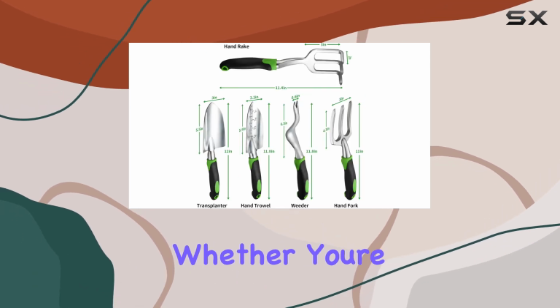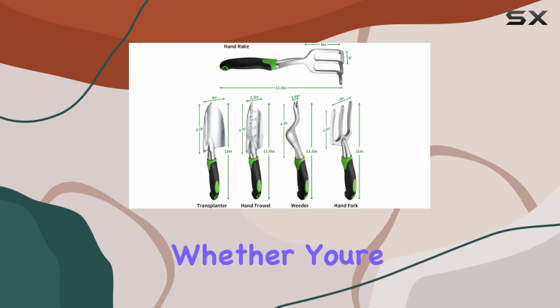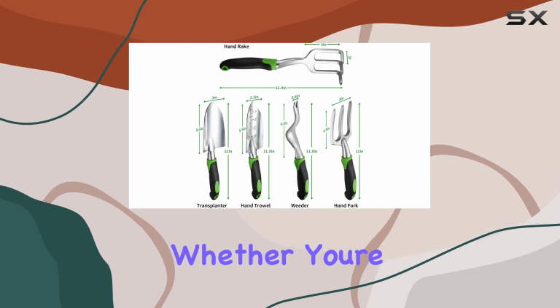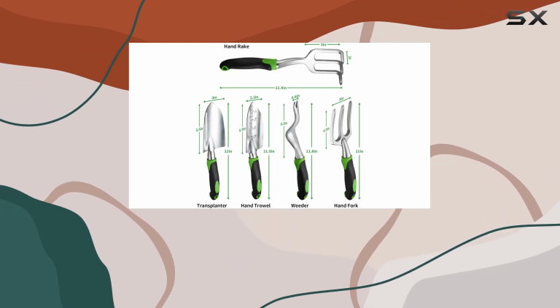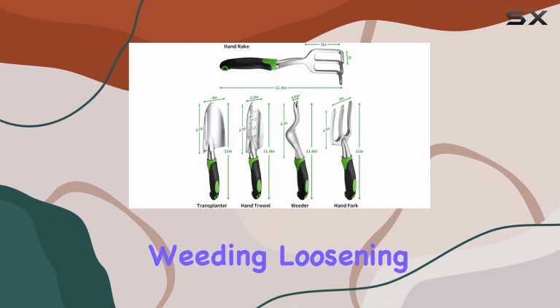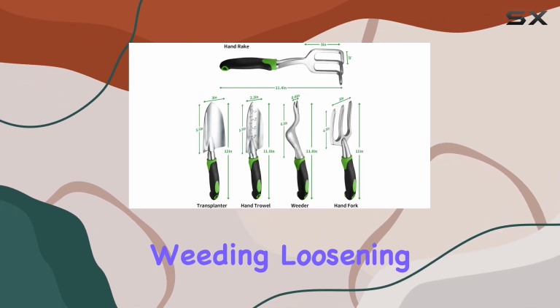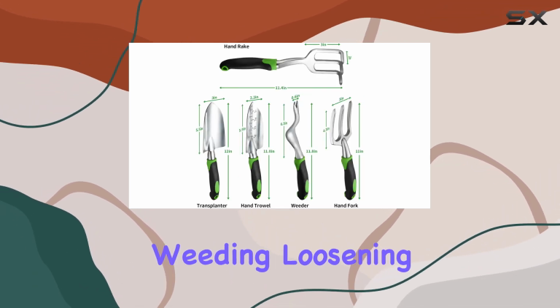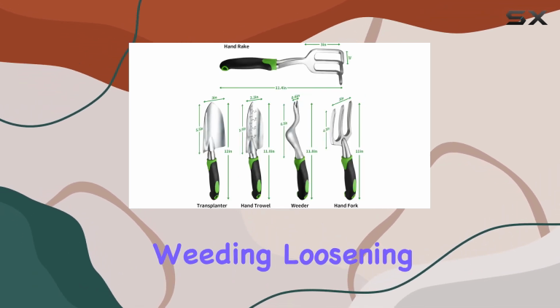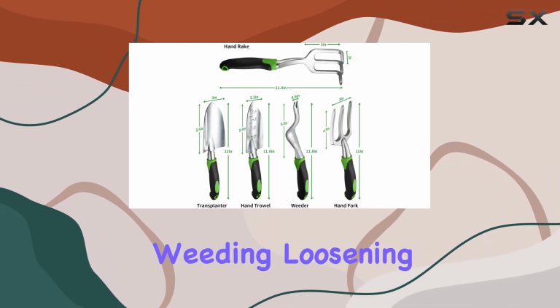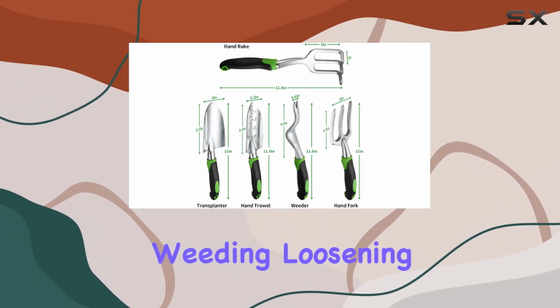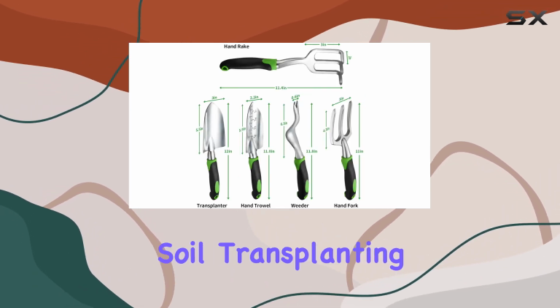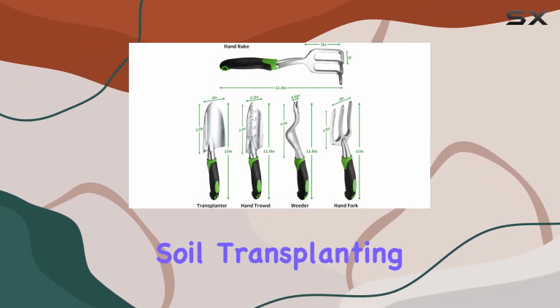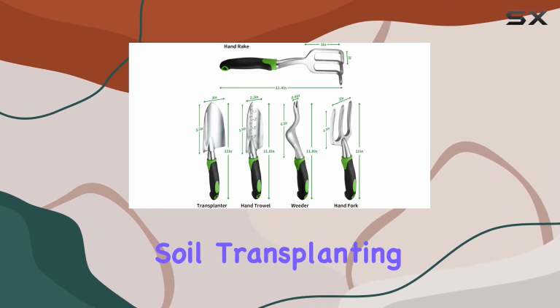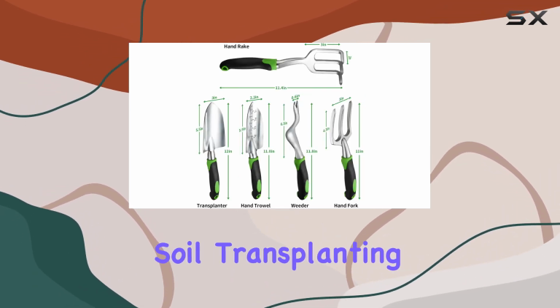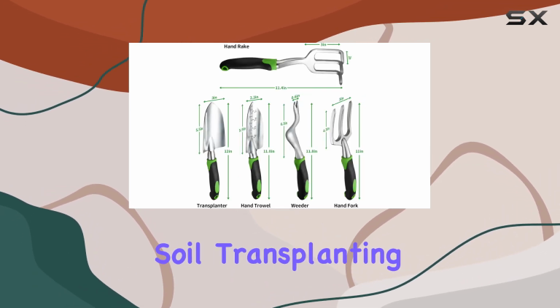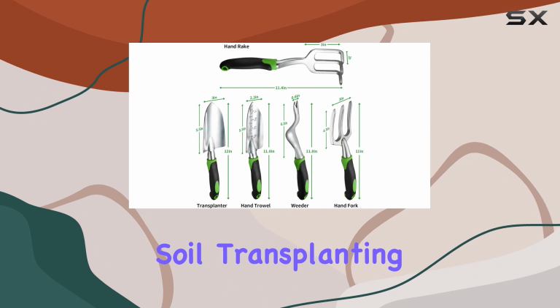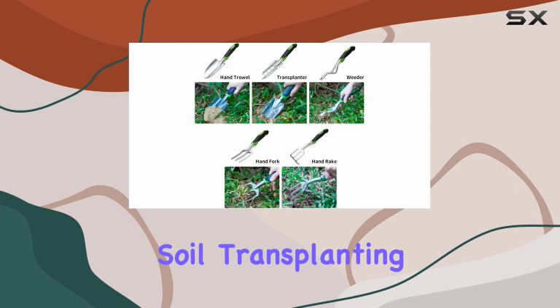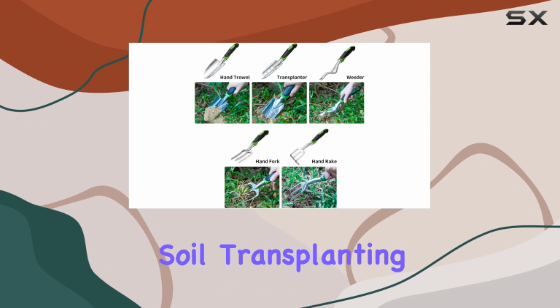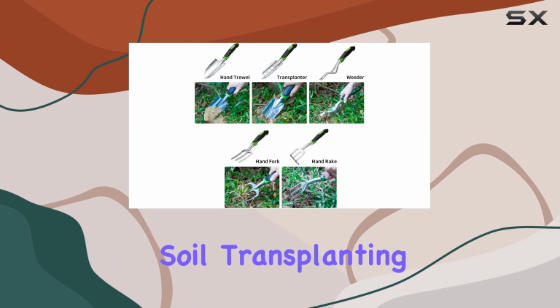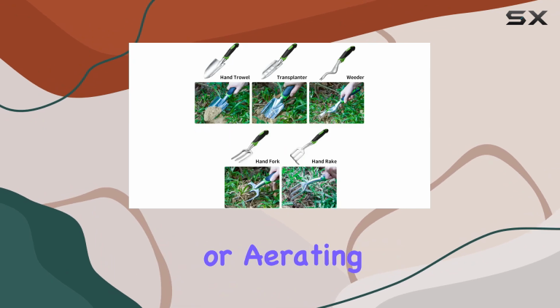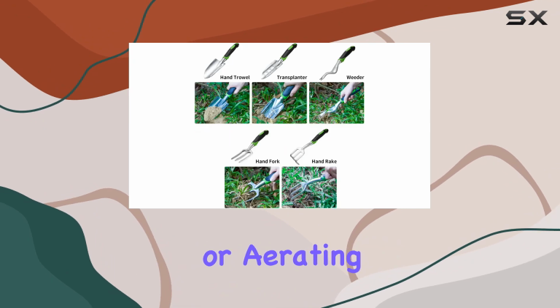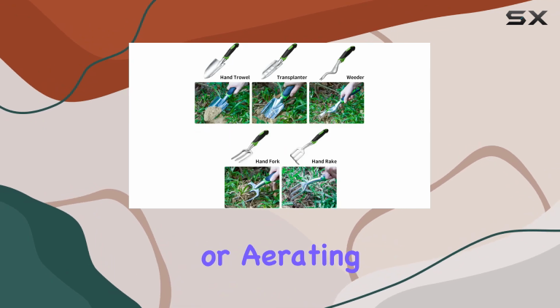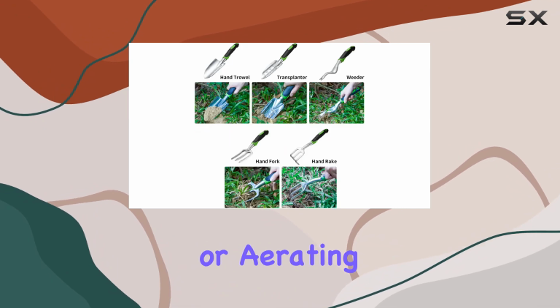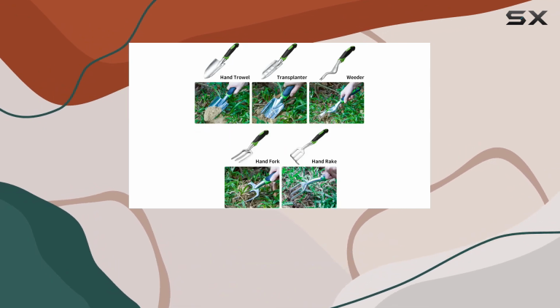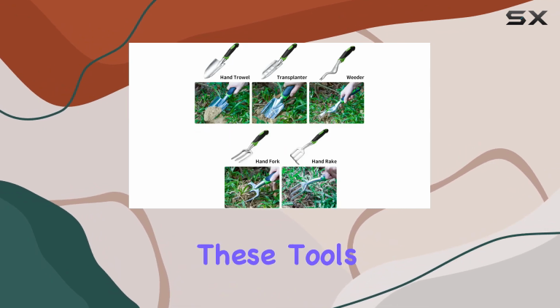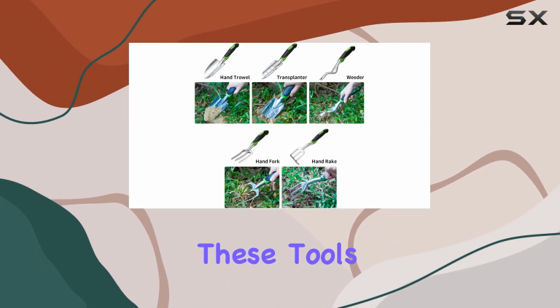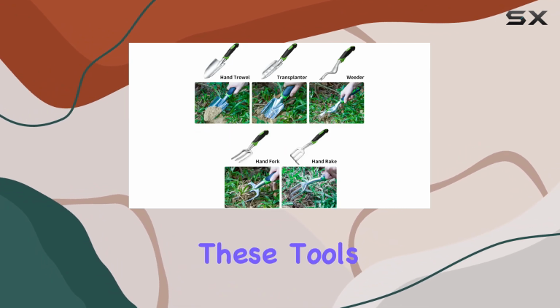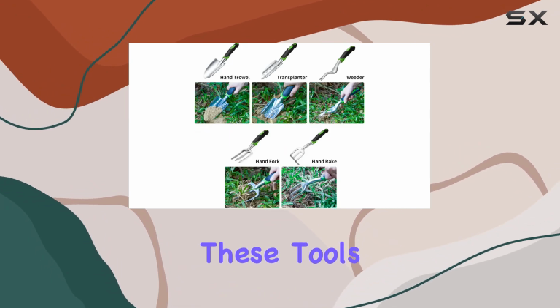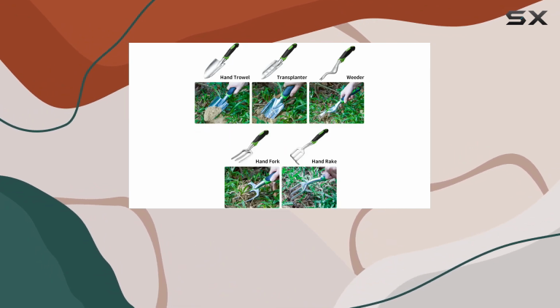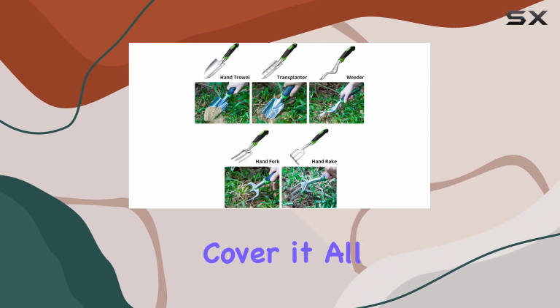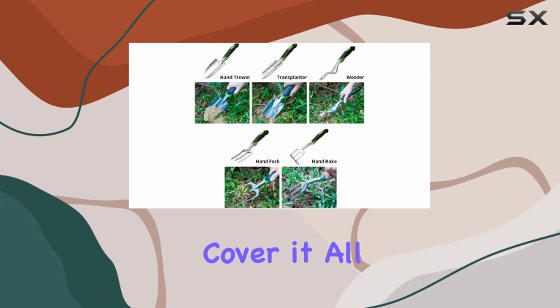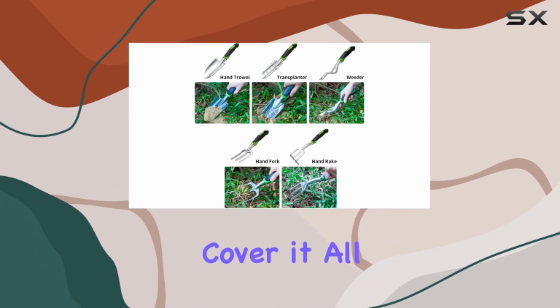Whether you're weeding, loosening soil, transplanting, or aerating, these tools cover it all.